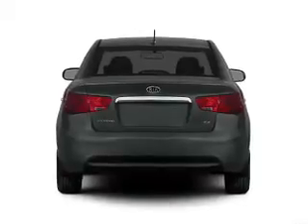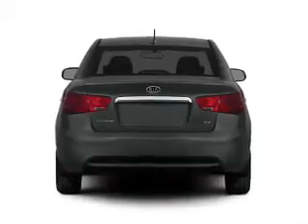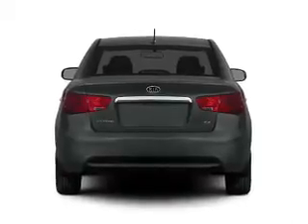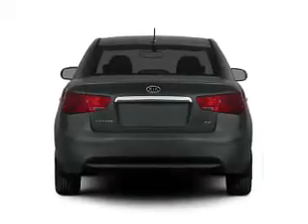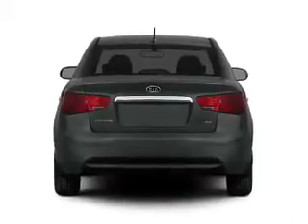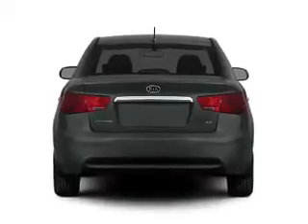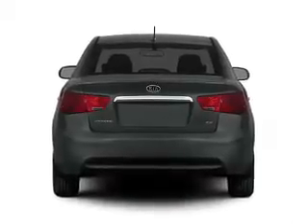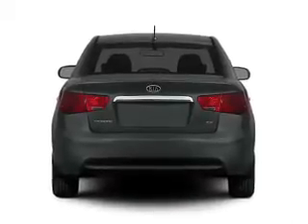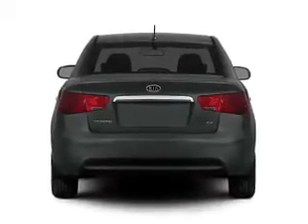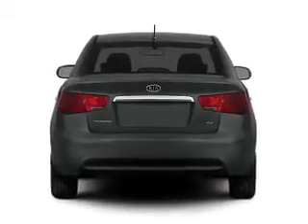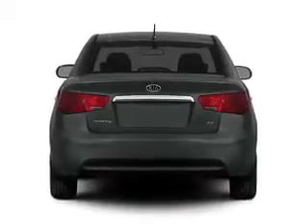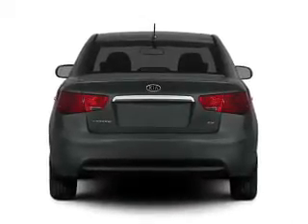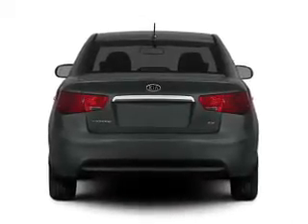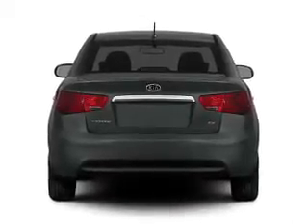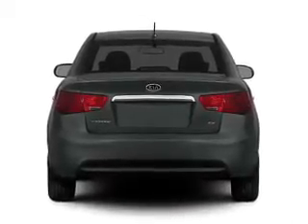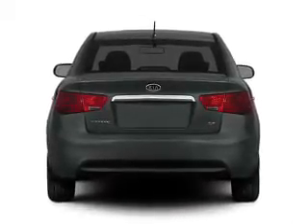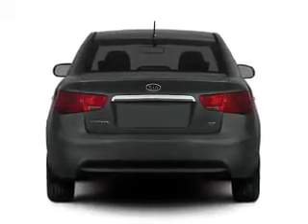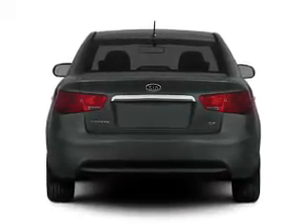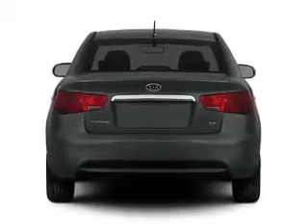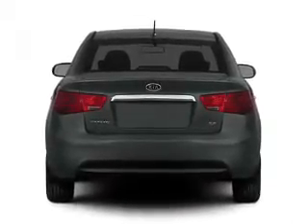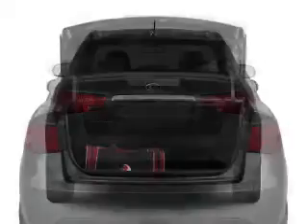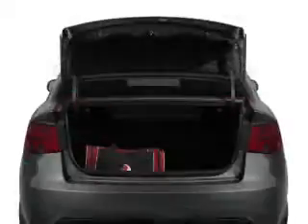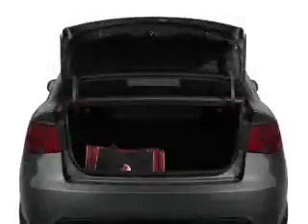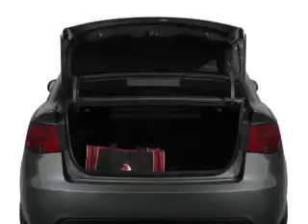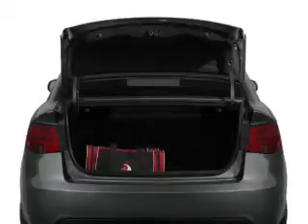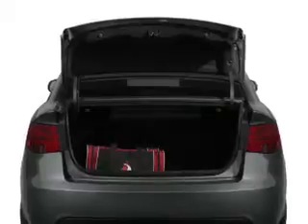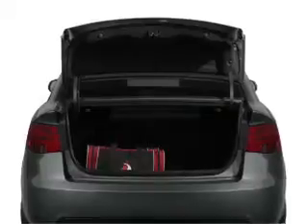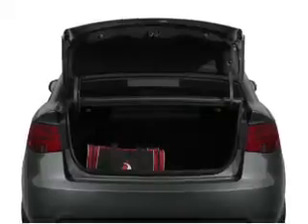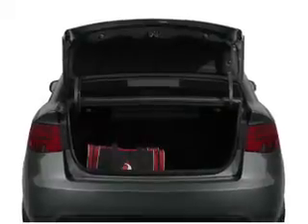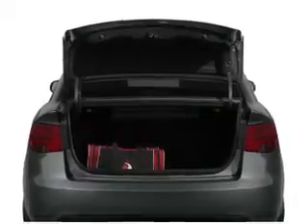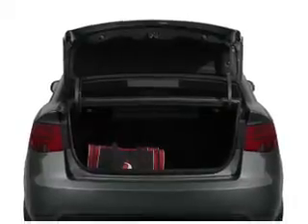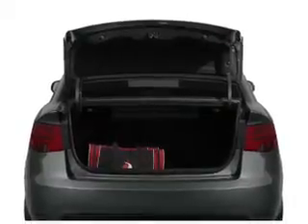The anti-lock braking system will help deliver you safely to your destination. Memory settings are just one of the extras.